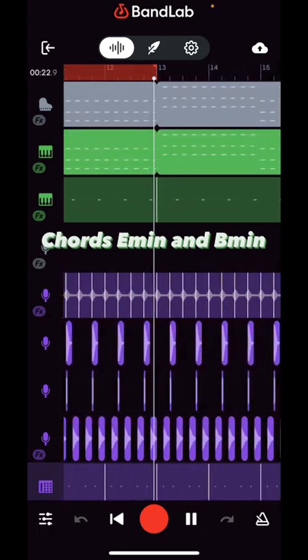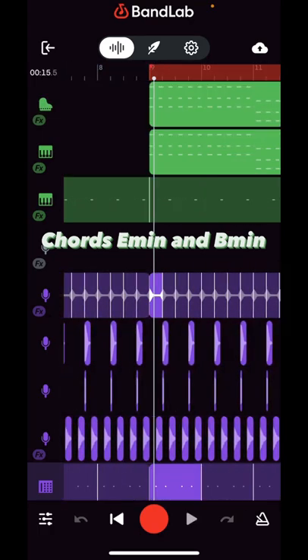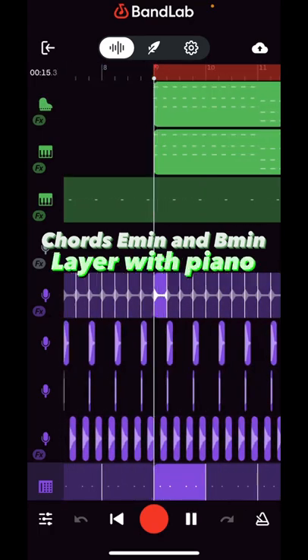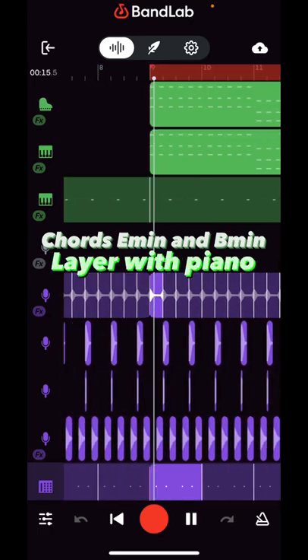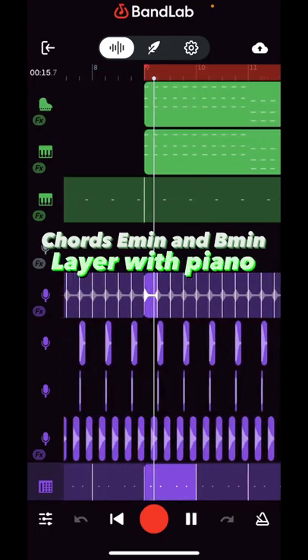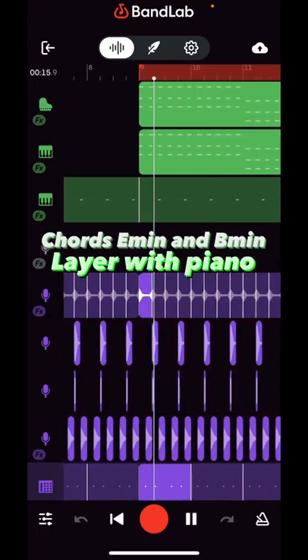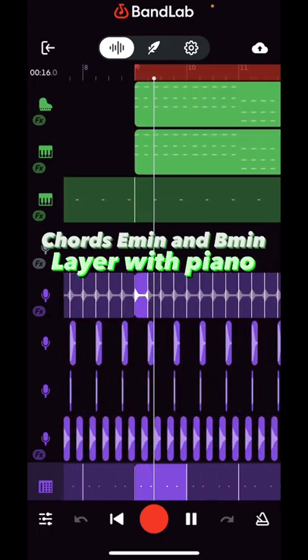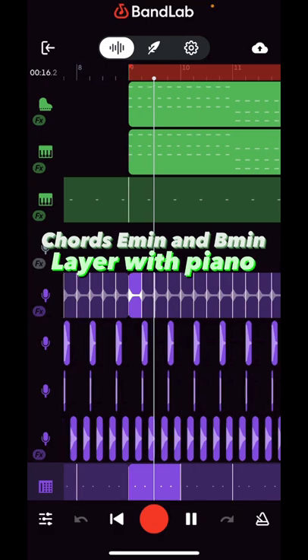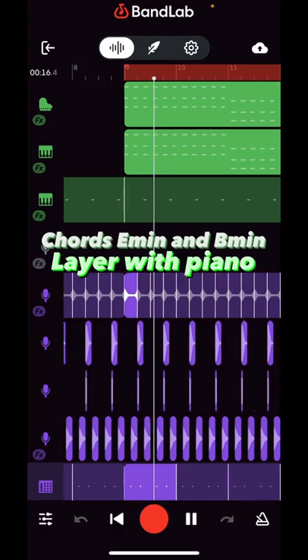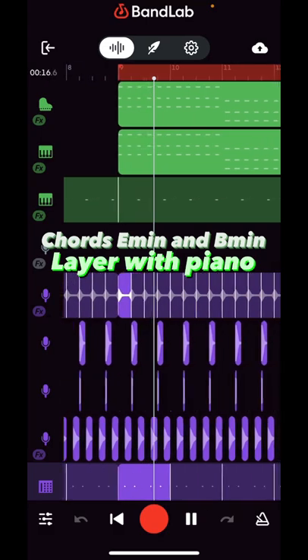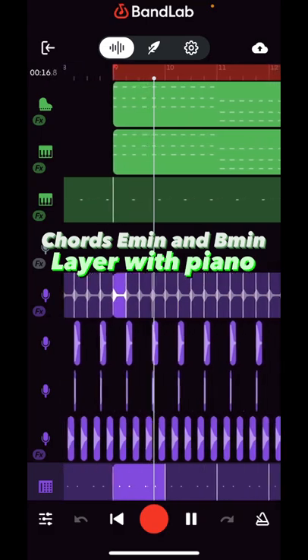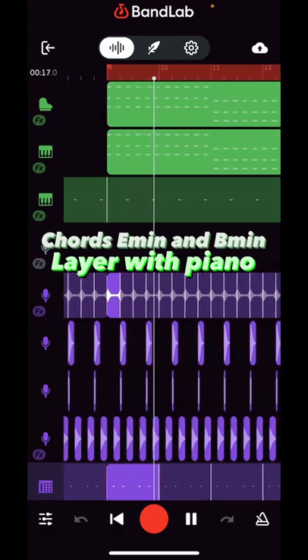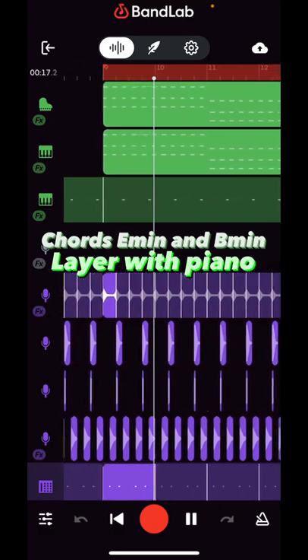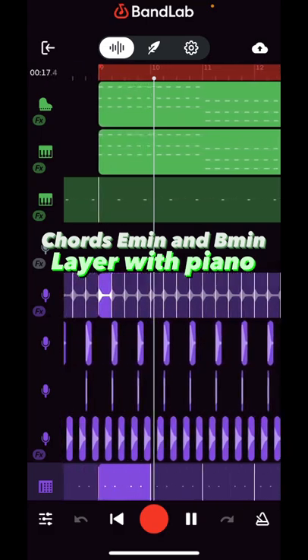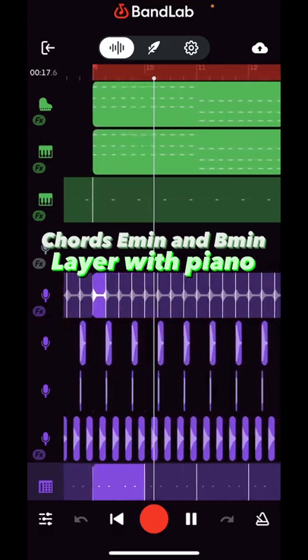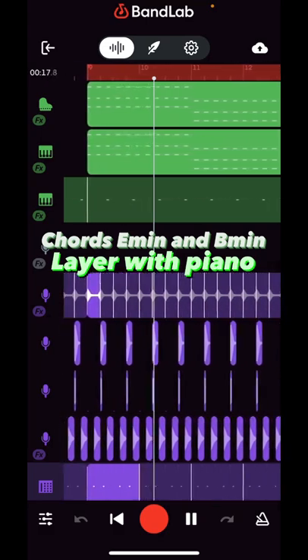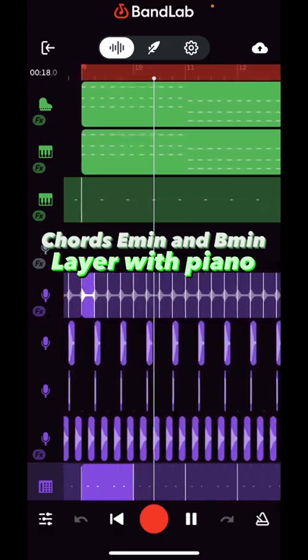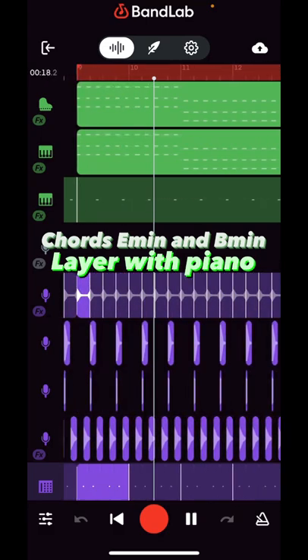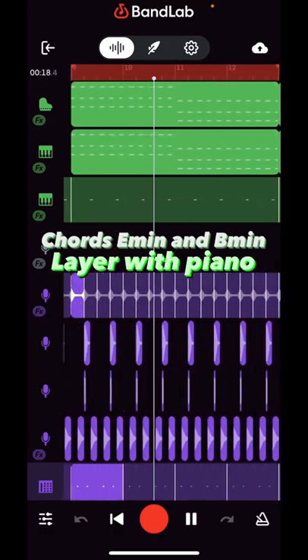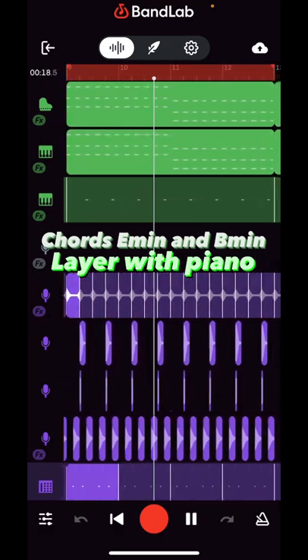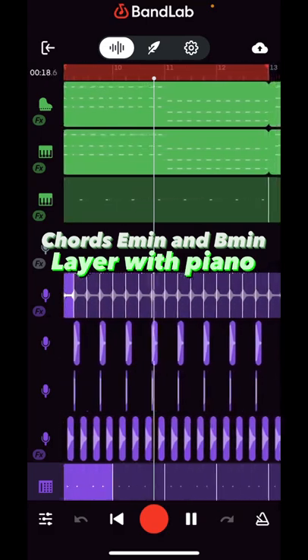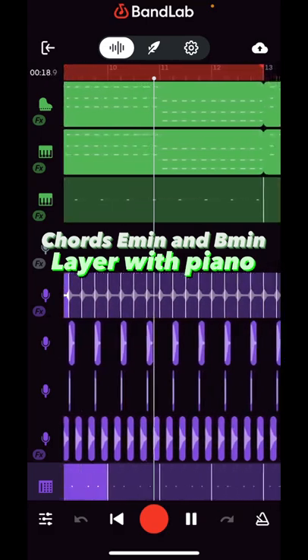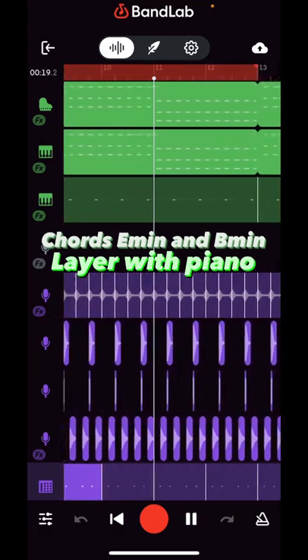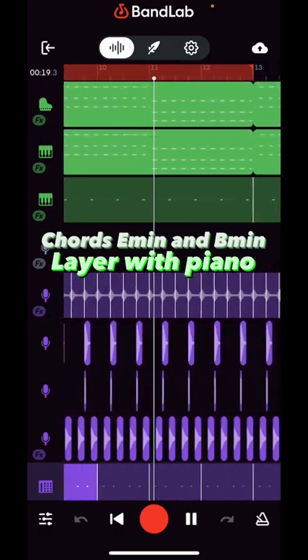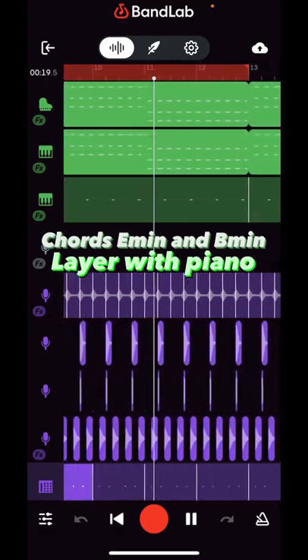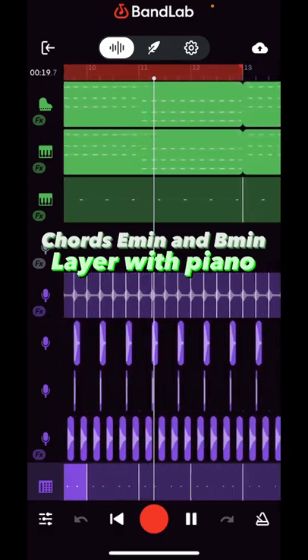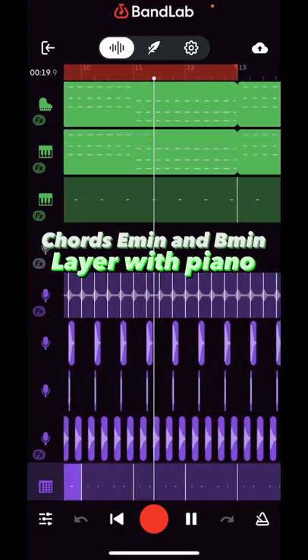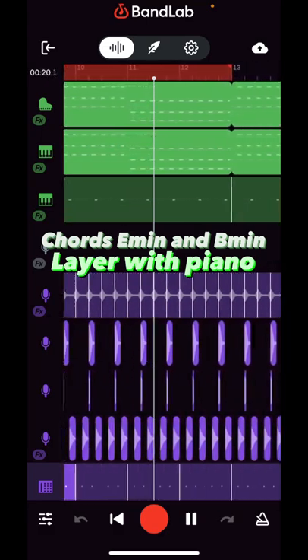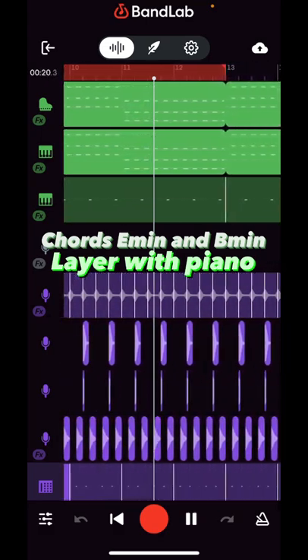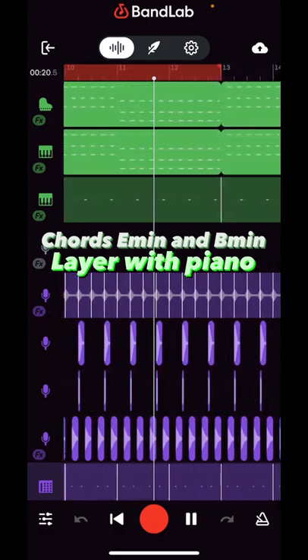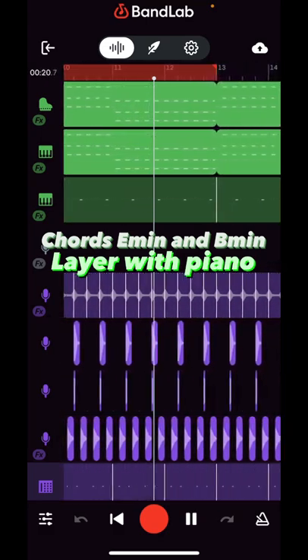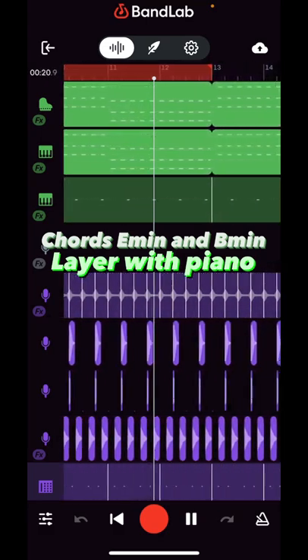Then layer this with the piano, and you have the foundation of the beat.